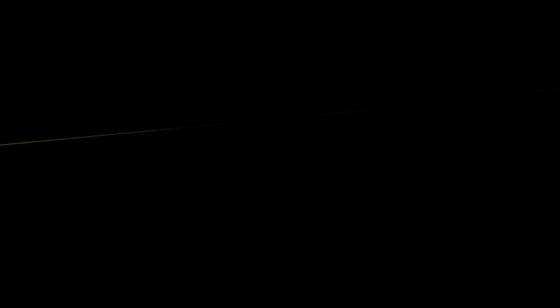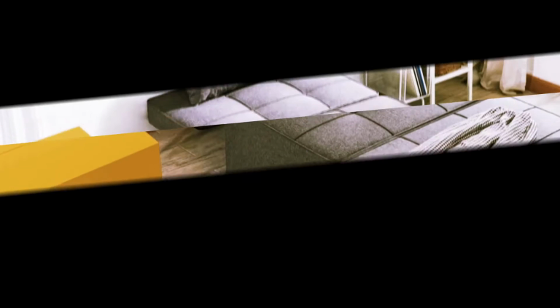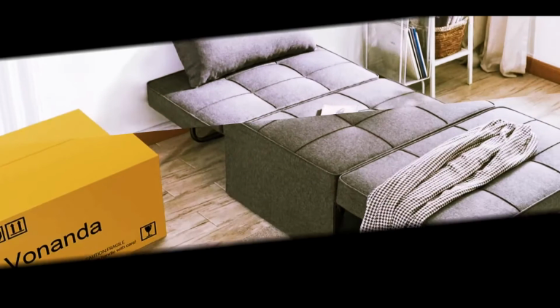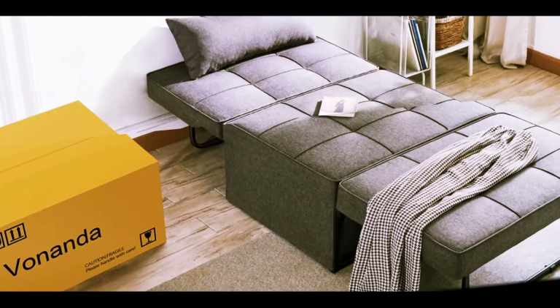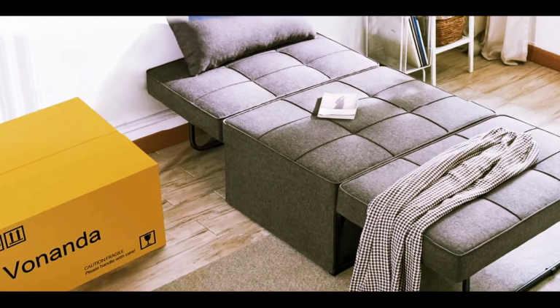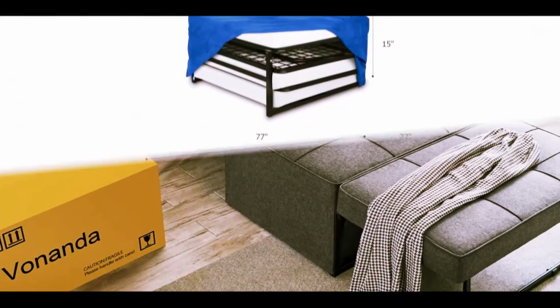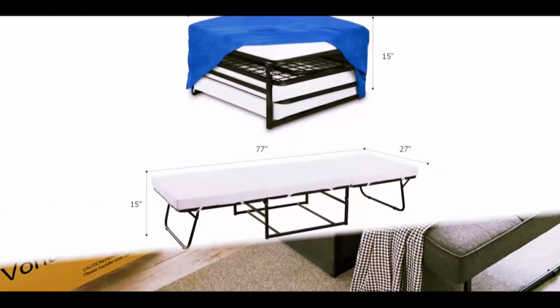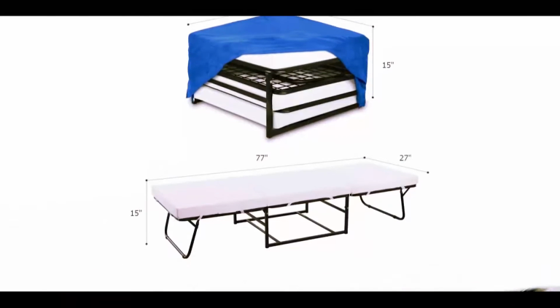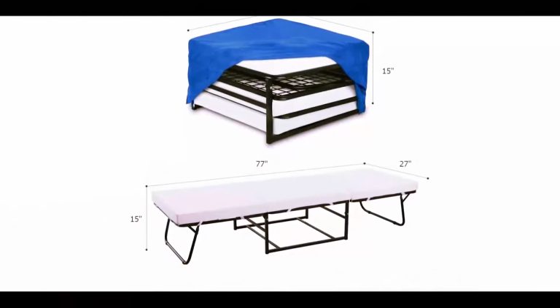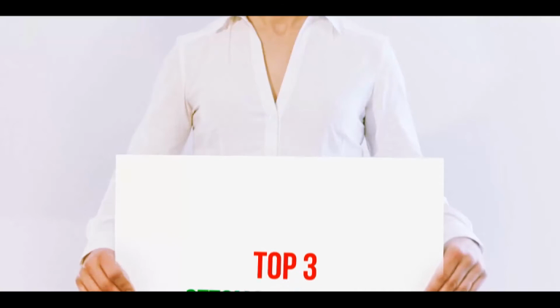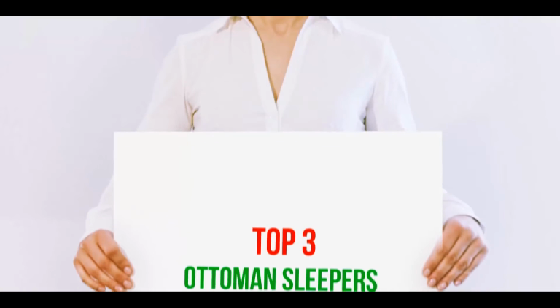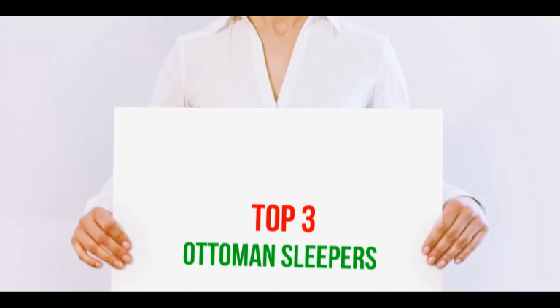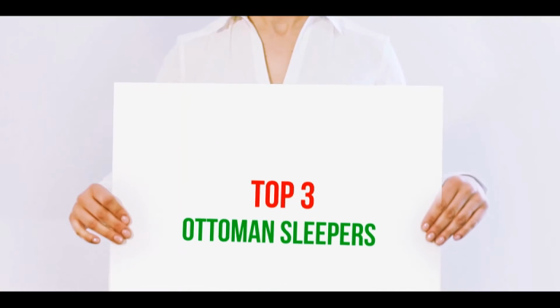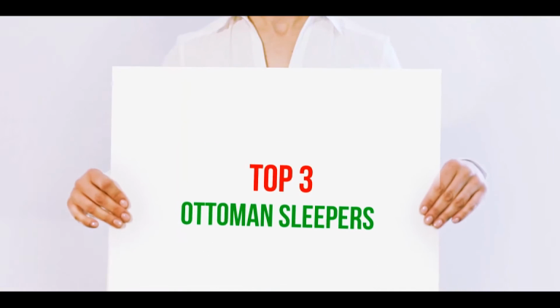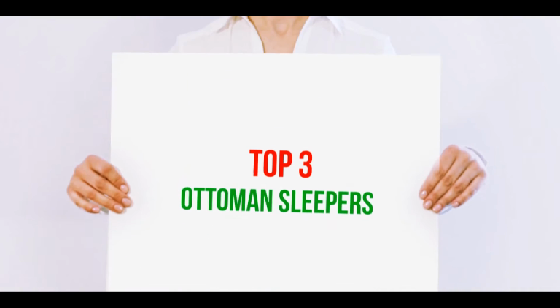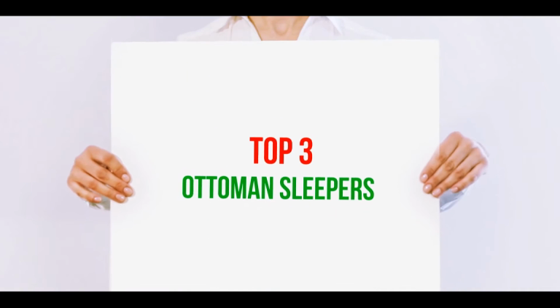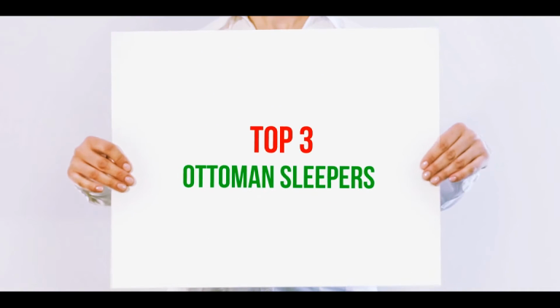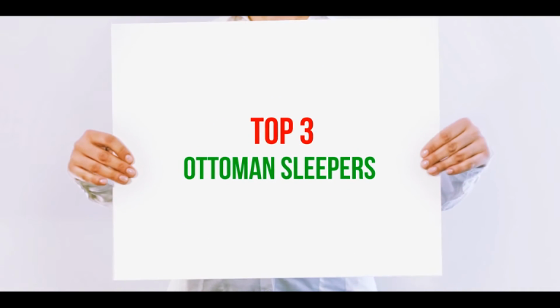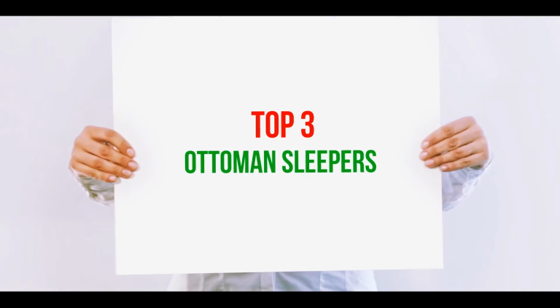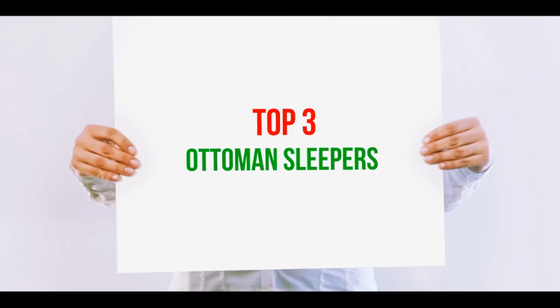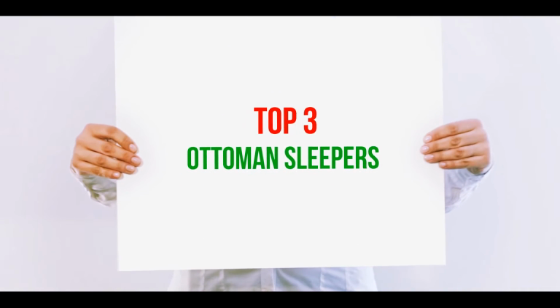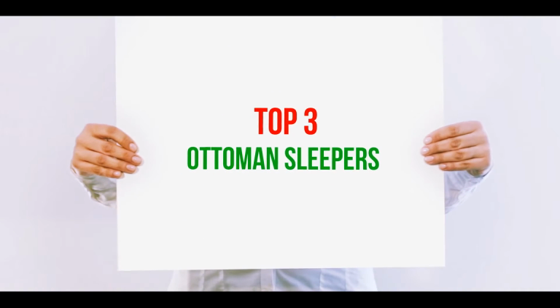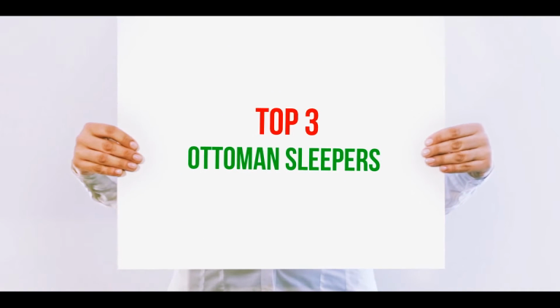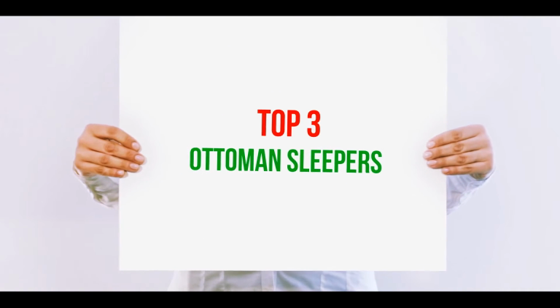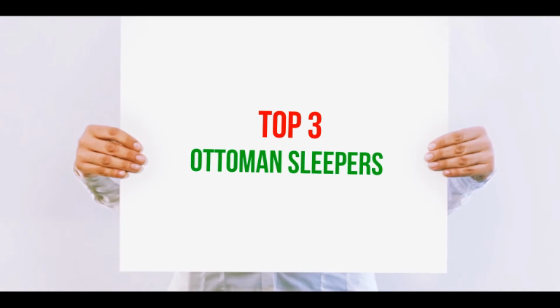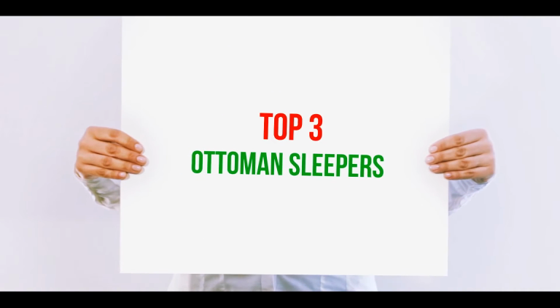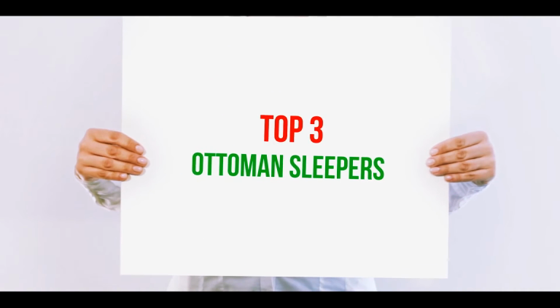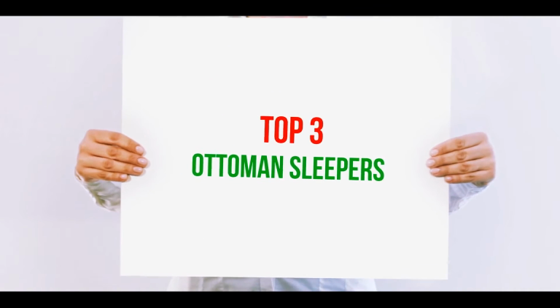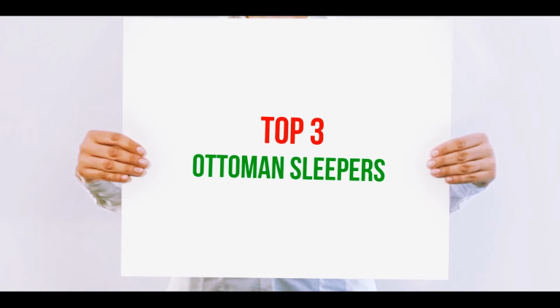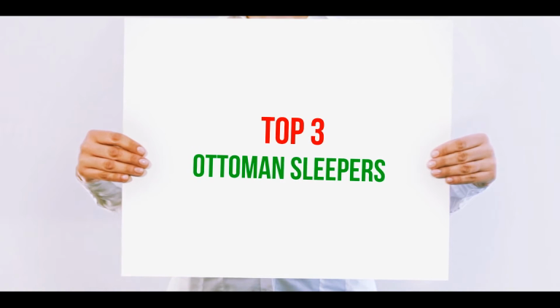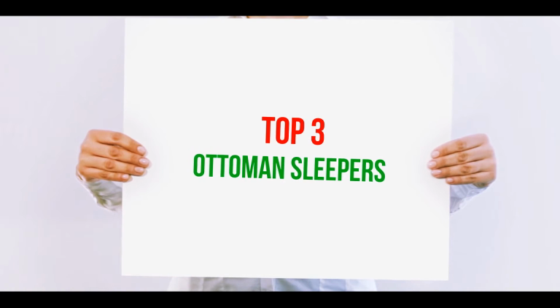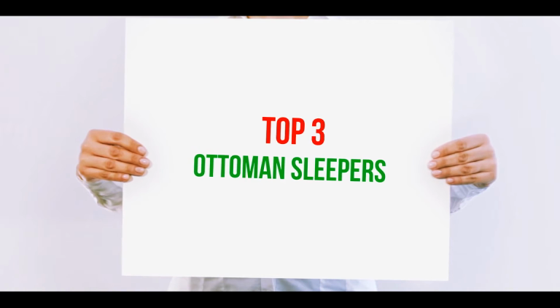Hi guys, welcome back to my channel. In today's video, we're gonna check out the top three best ottoman sleepers.